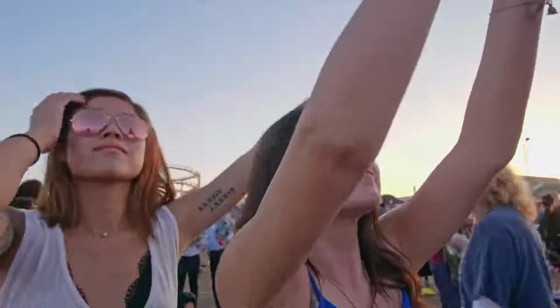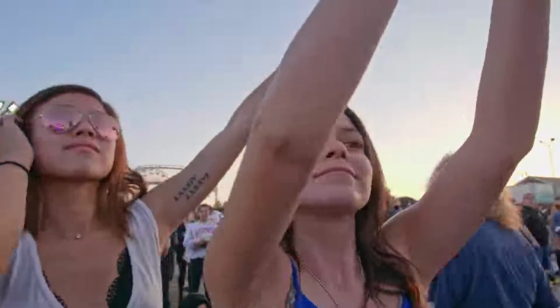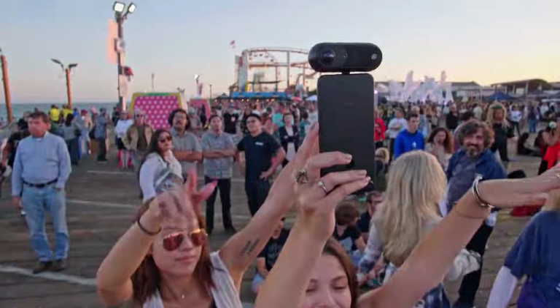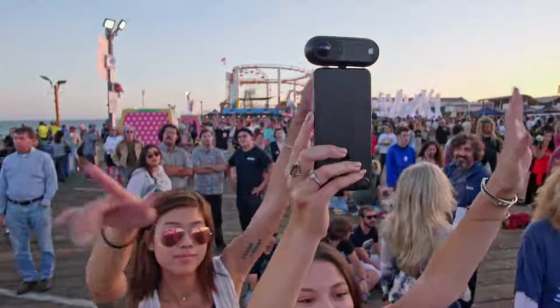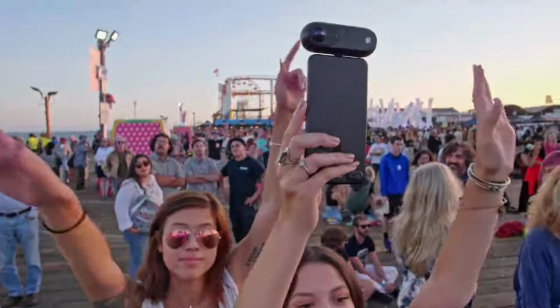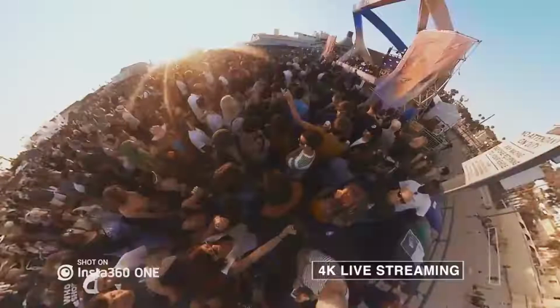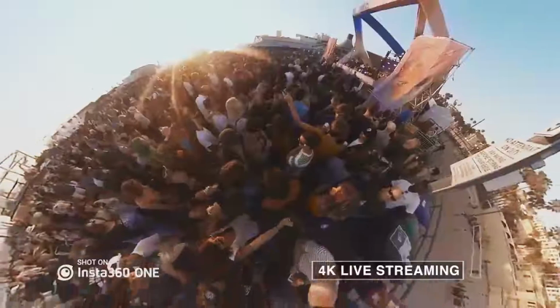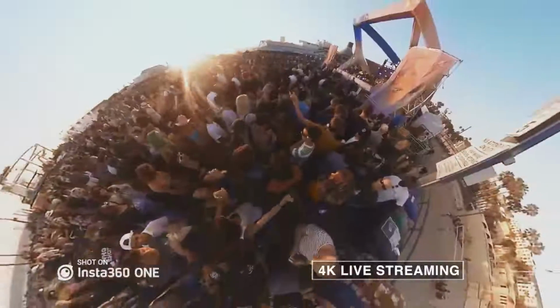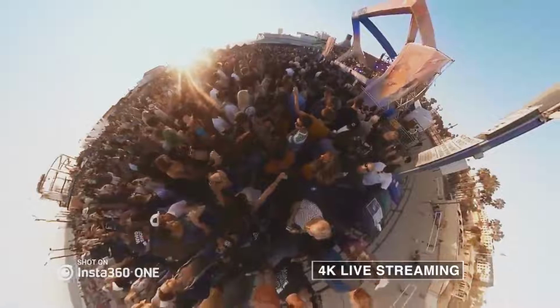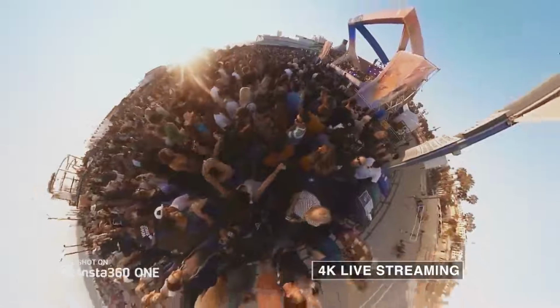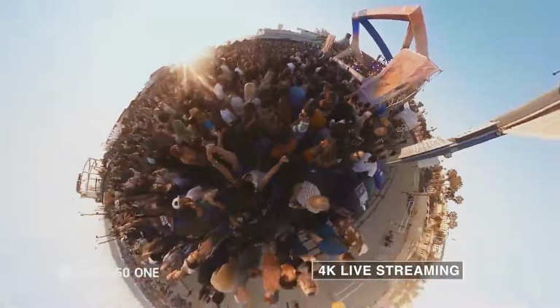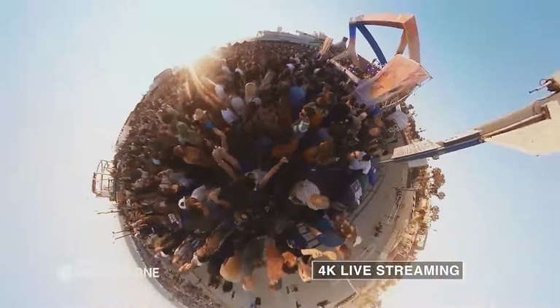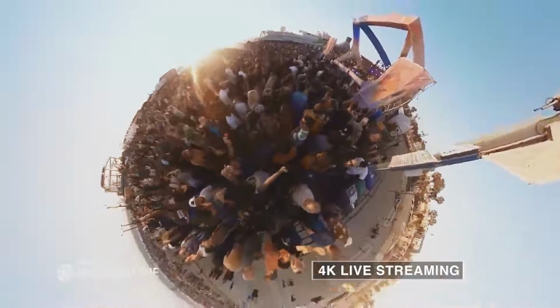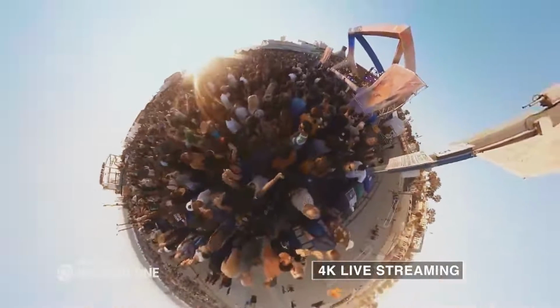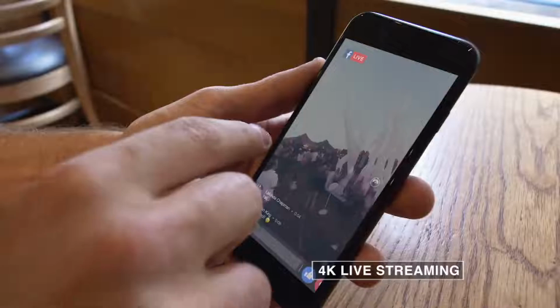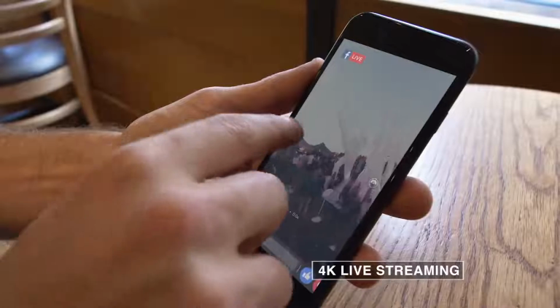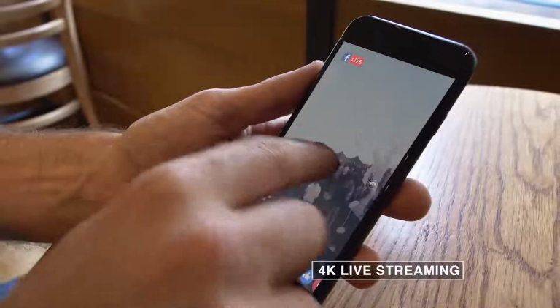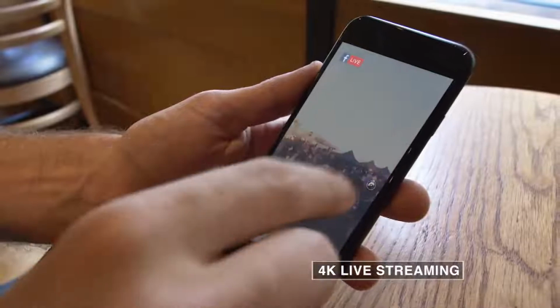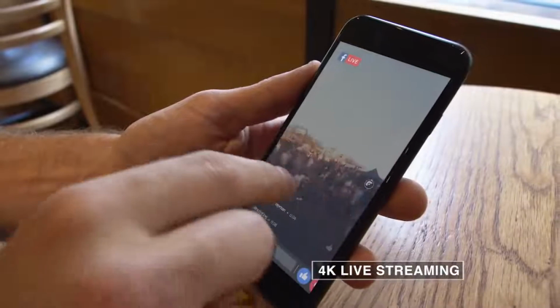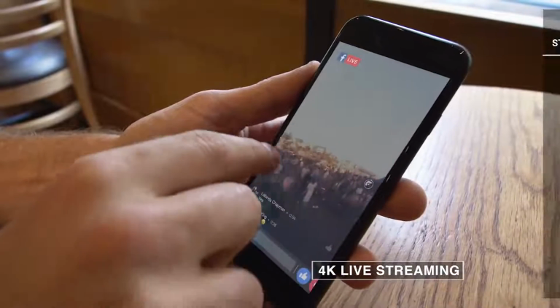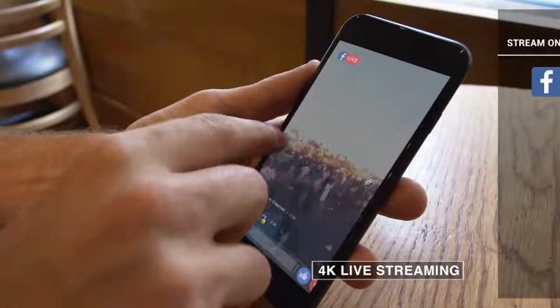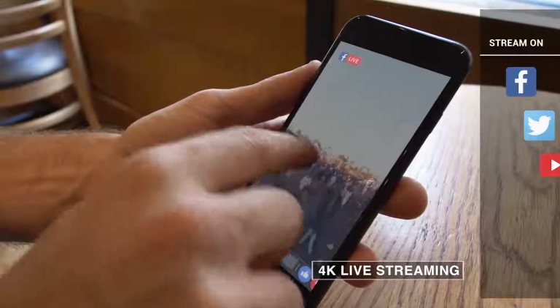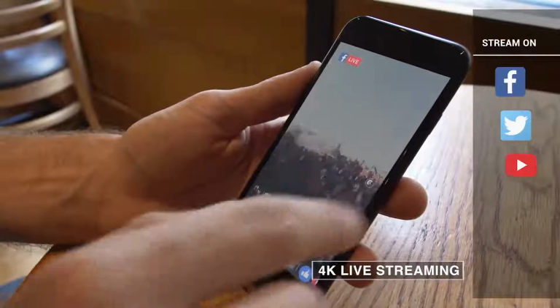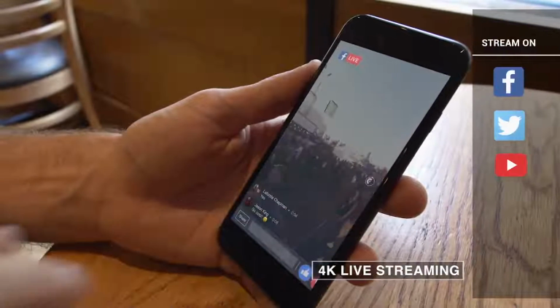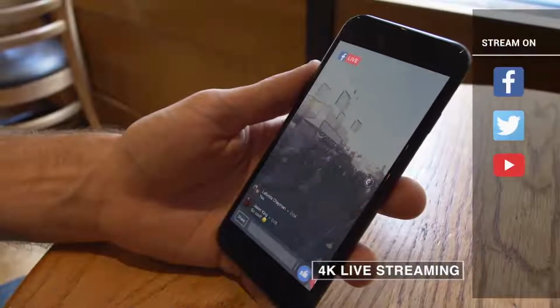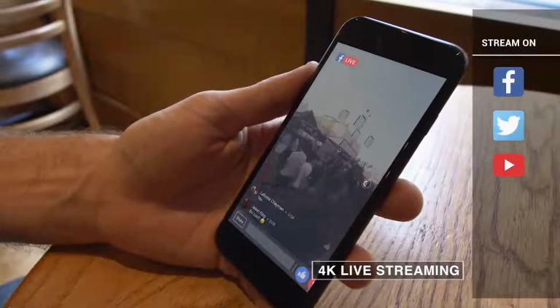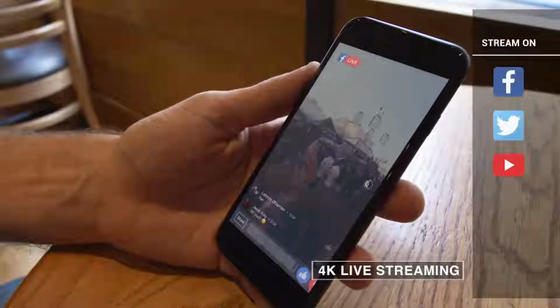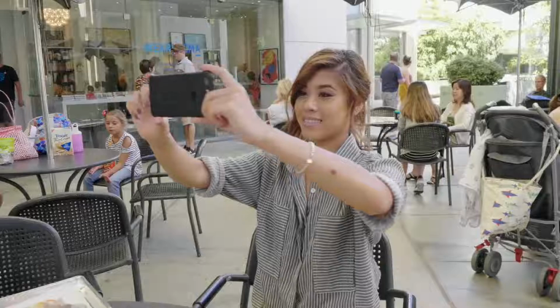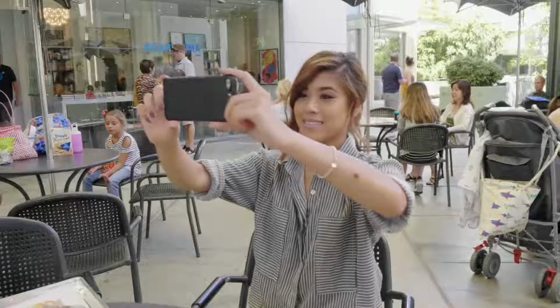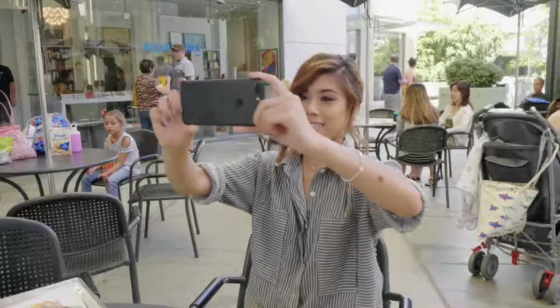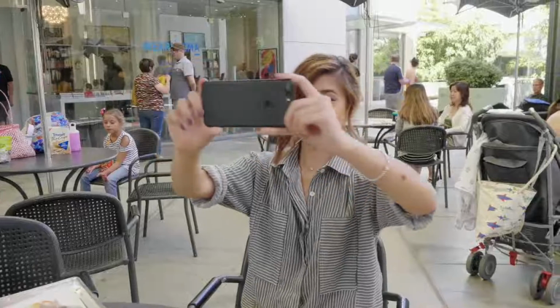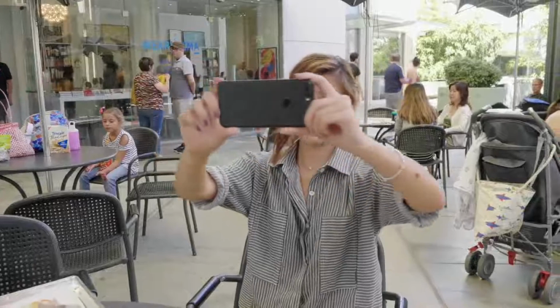You can broadcast 360 video live at 4K, so friends and family can be there with you. Here's the kicker.